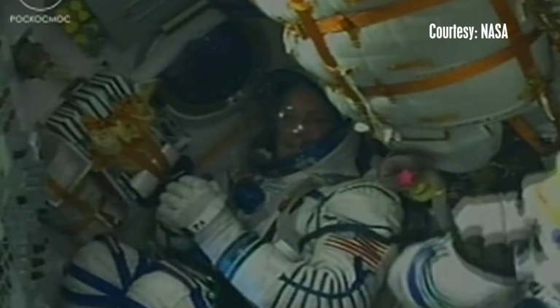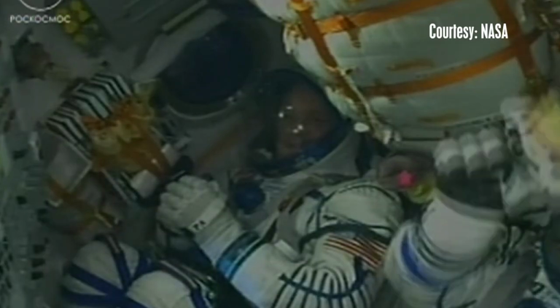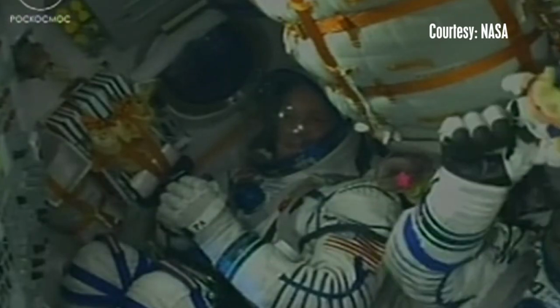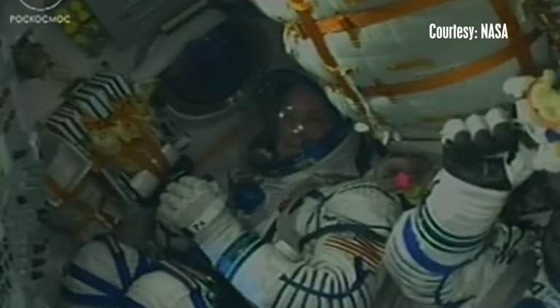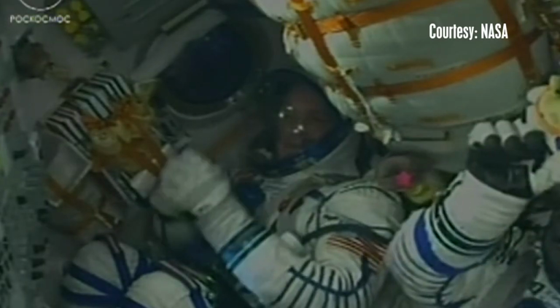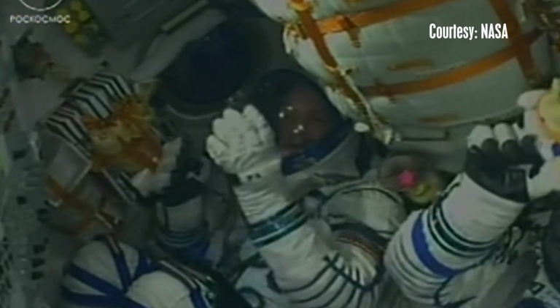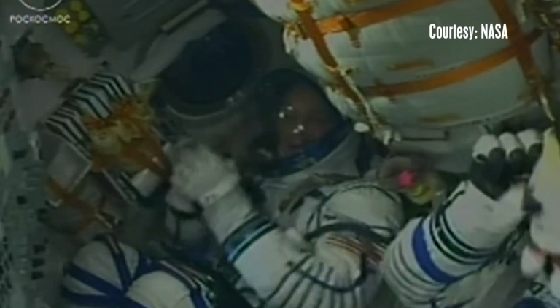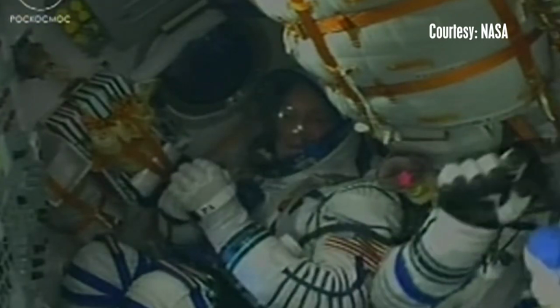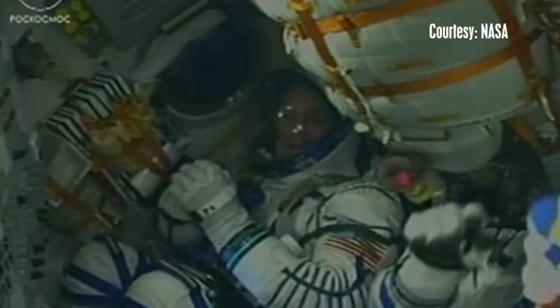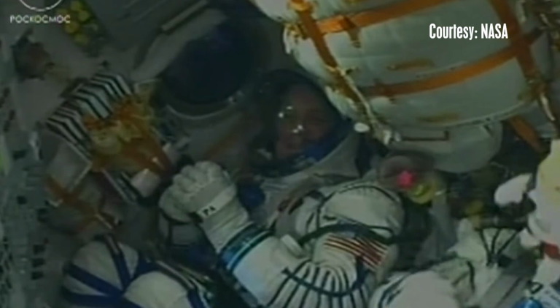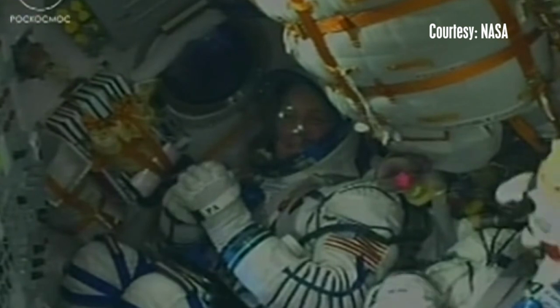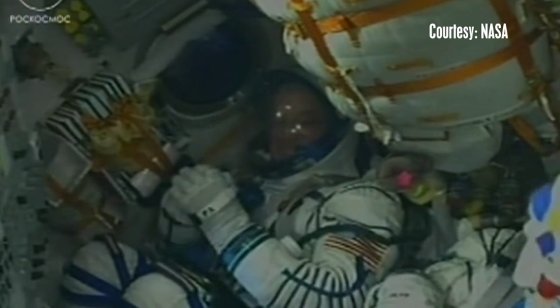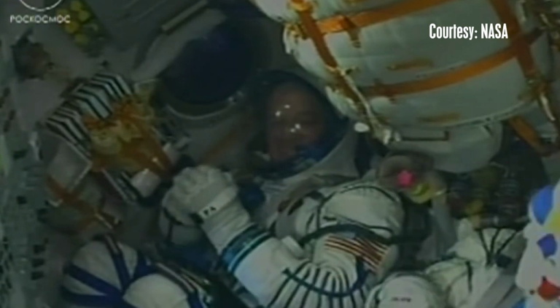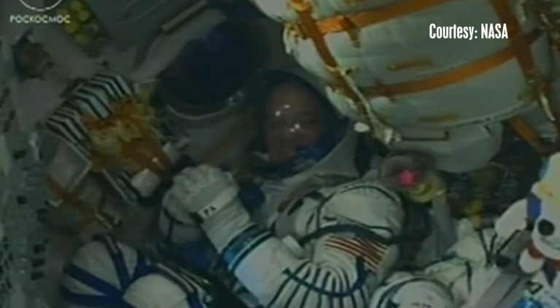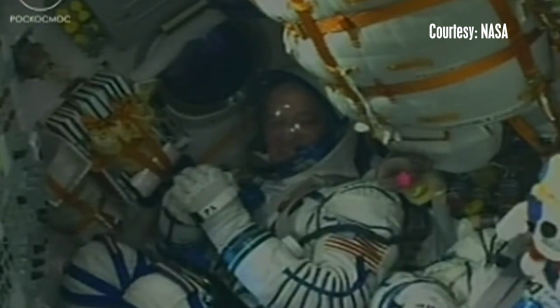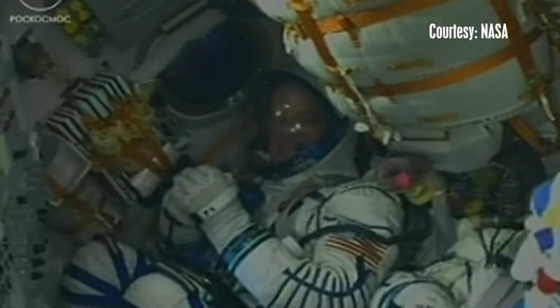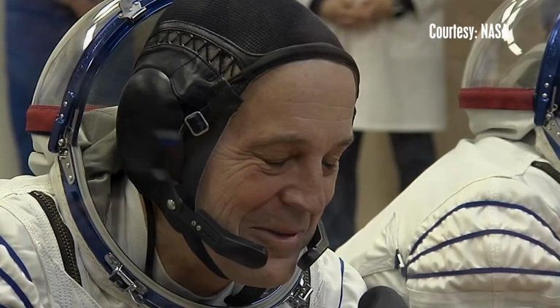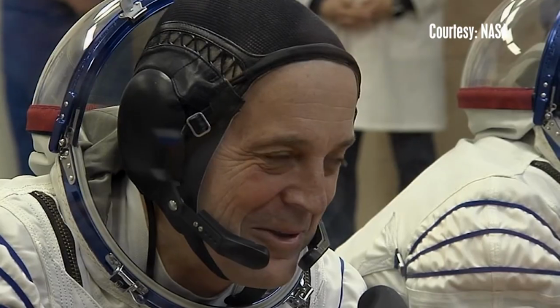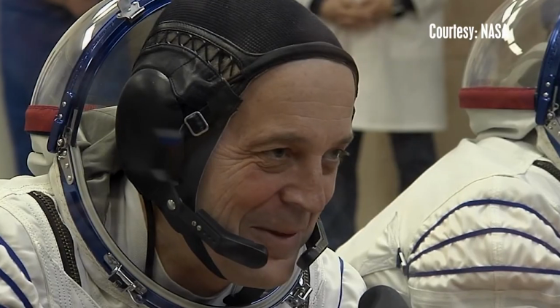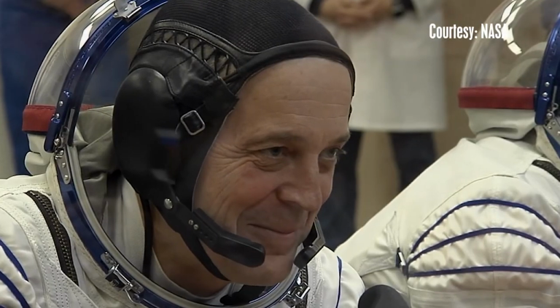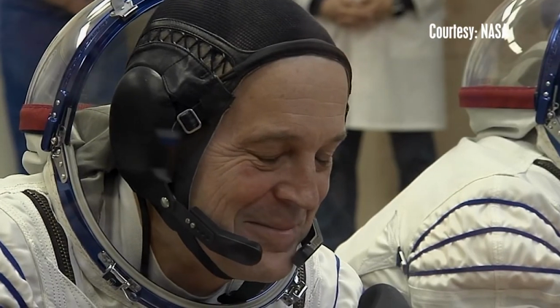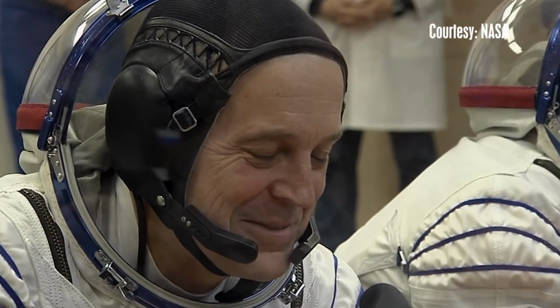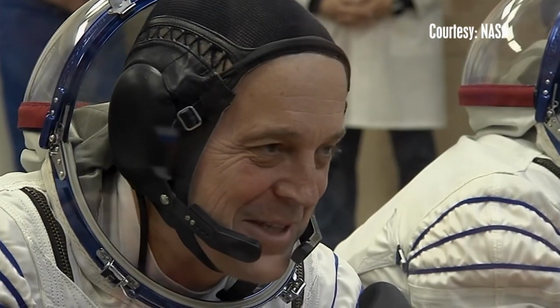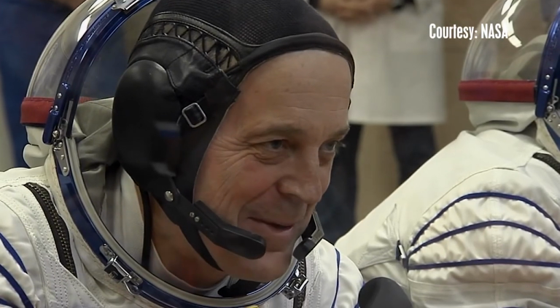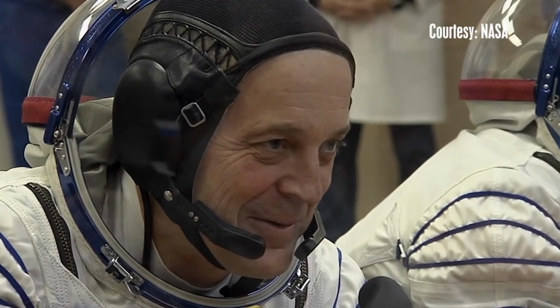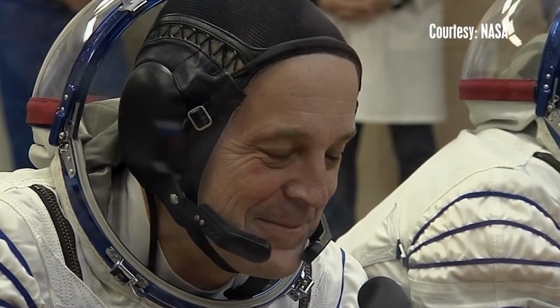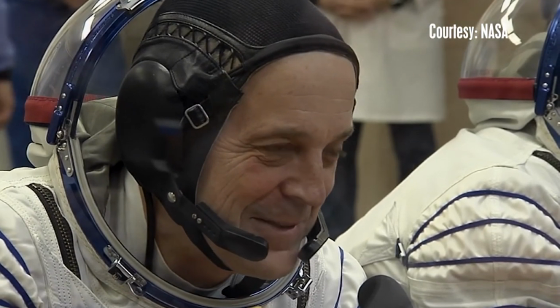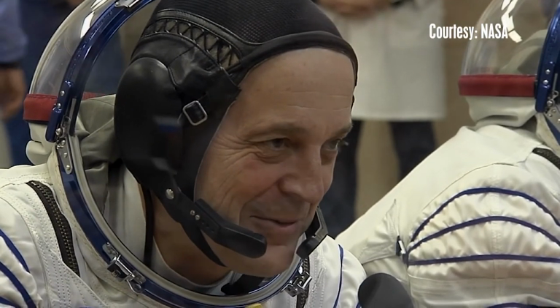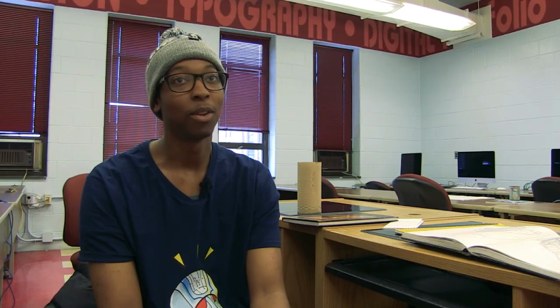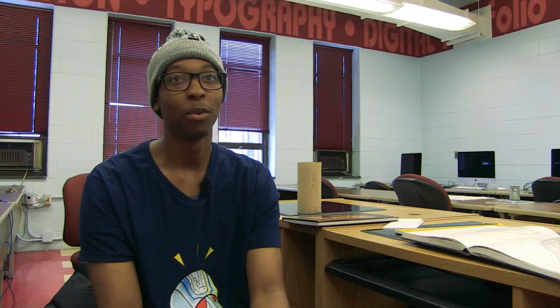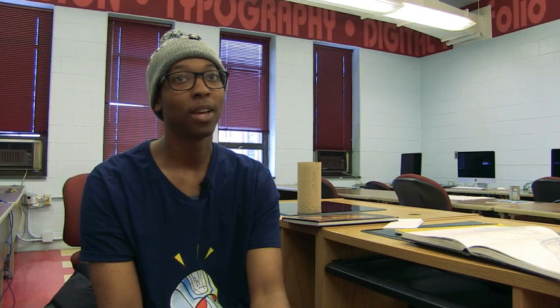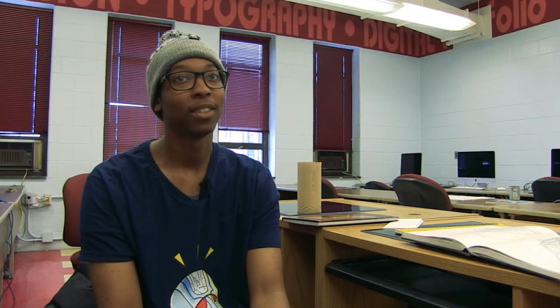Donovan hopes that before Ricky returns to Earth, he will have a chance to see his patch and autograph it. That would be the full package.